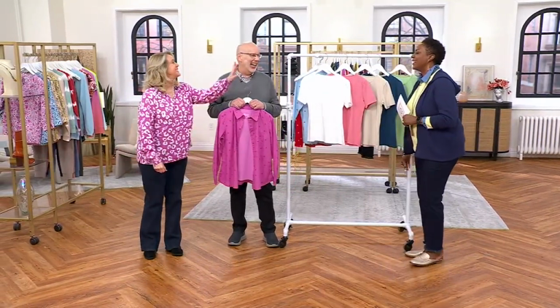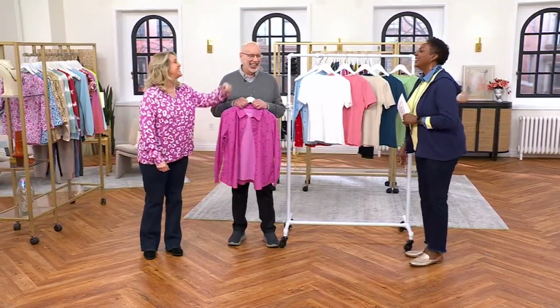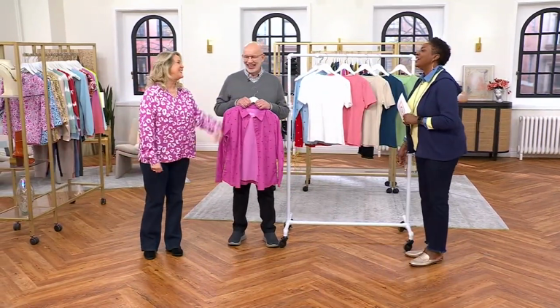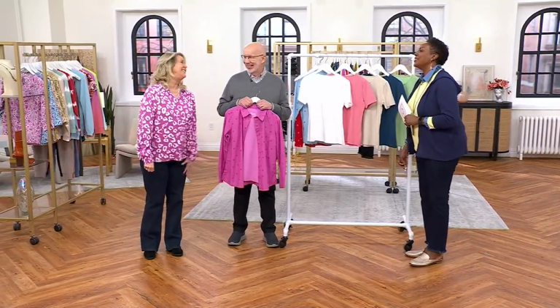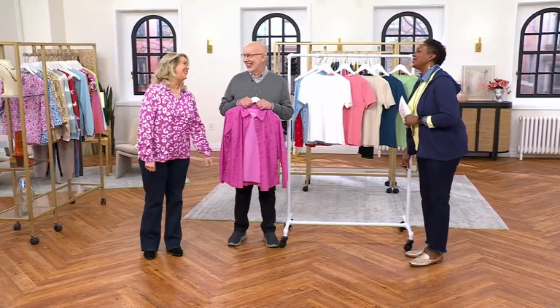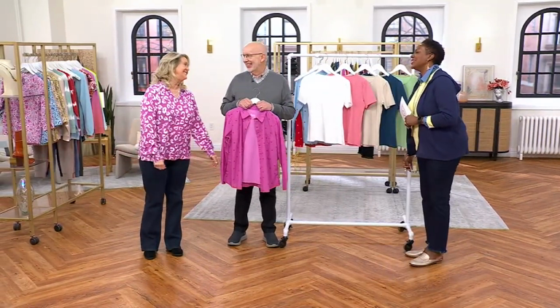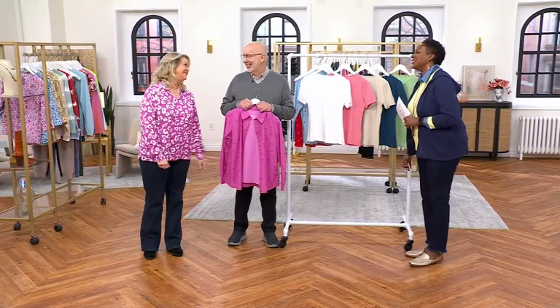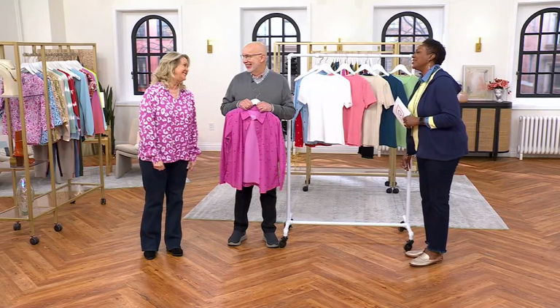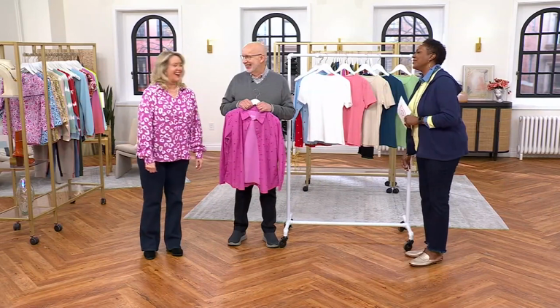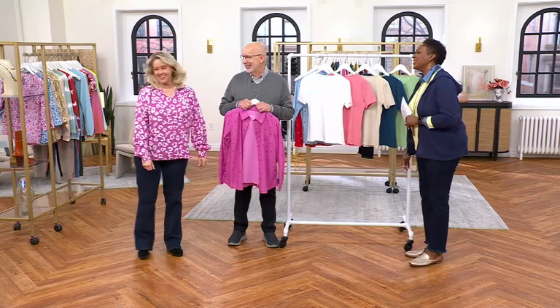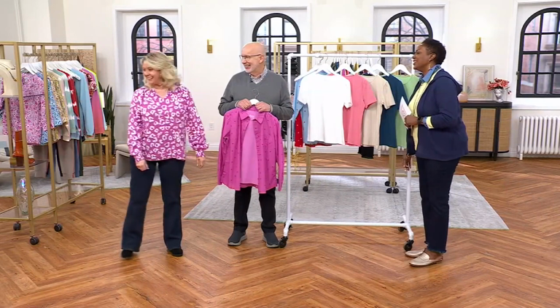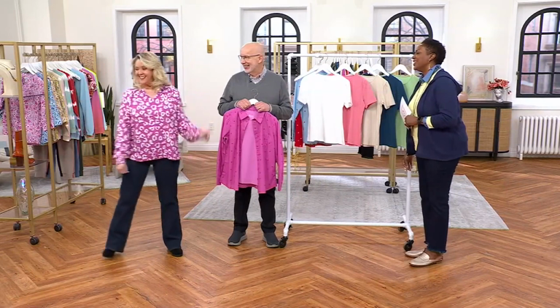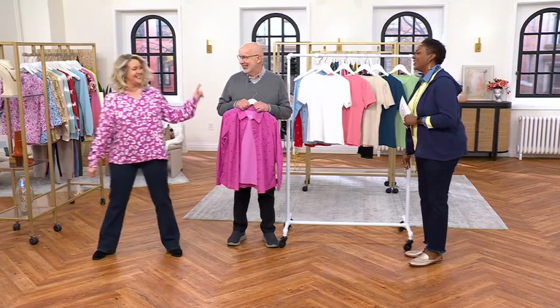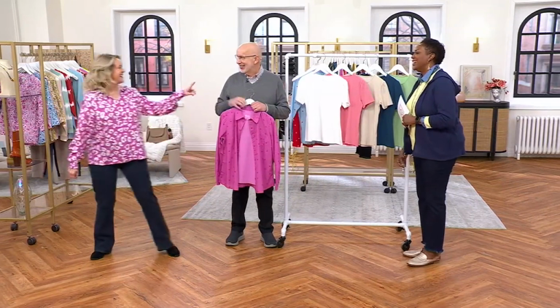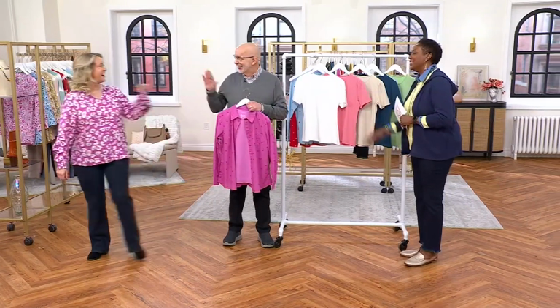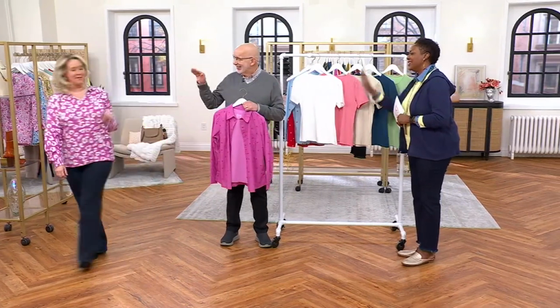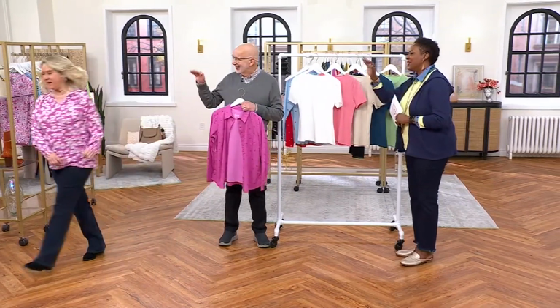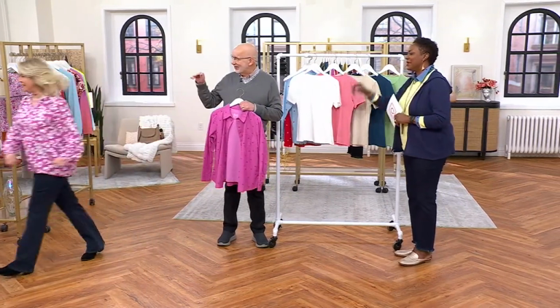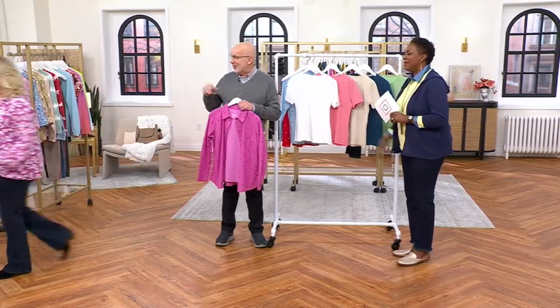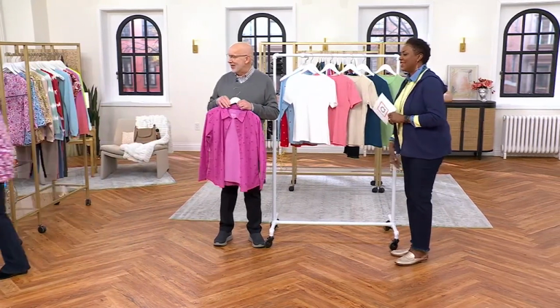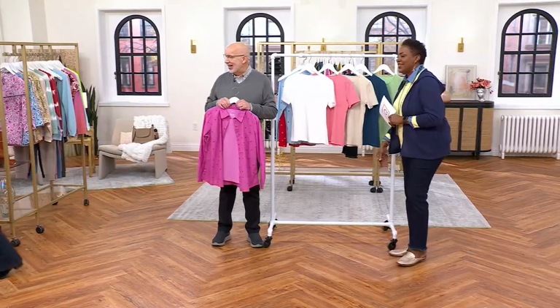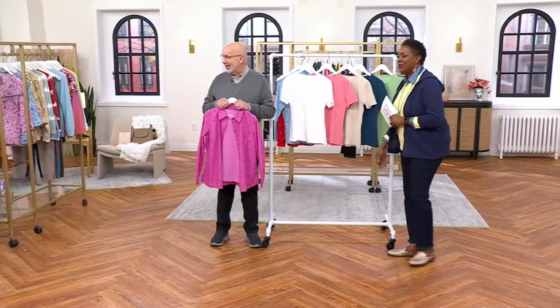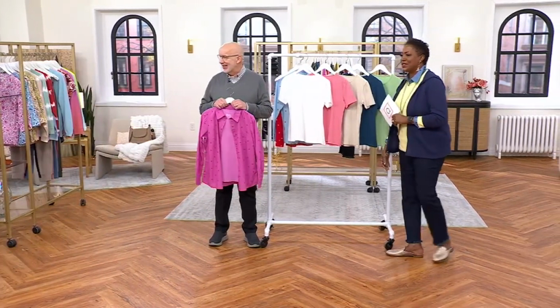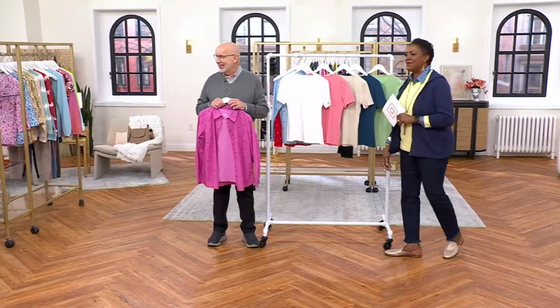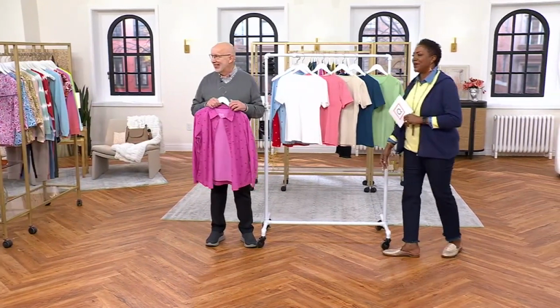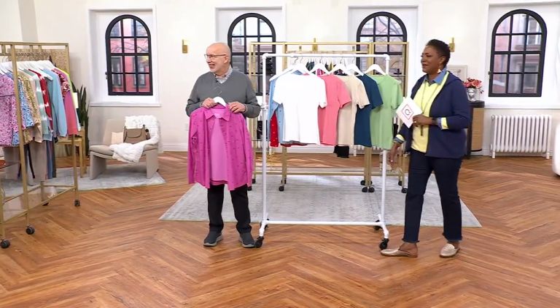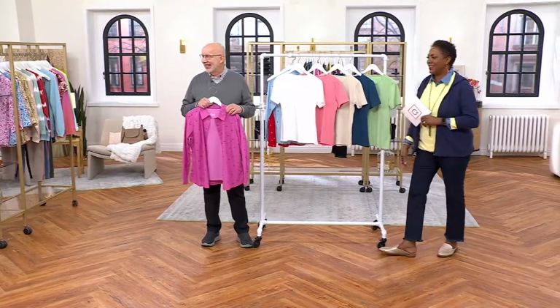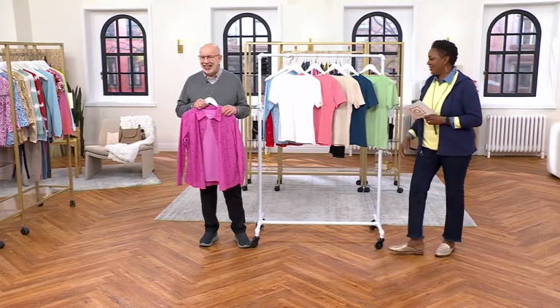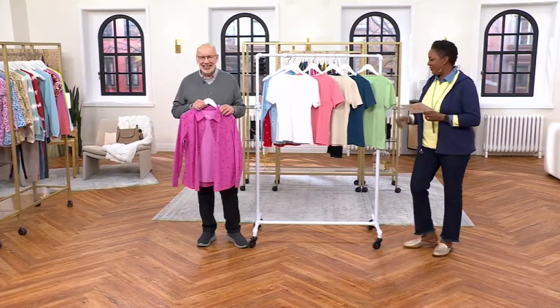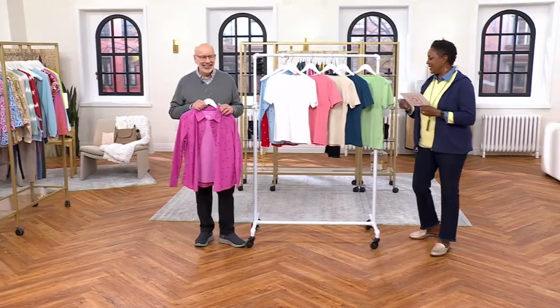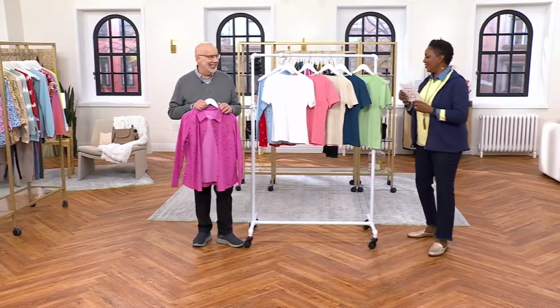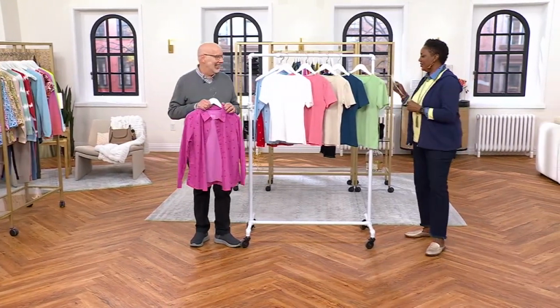Good to see you, honey. It's good to see you too. Alright, take care. Bye, Mary Beth. So we'll see Mary Beth on QVC2.